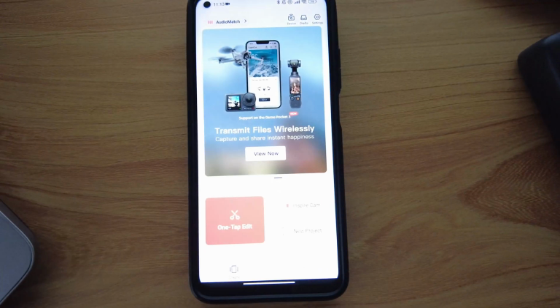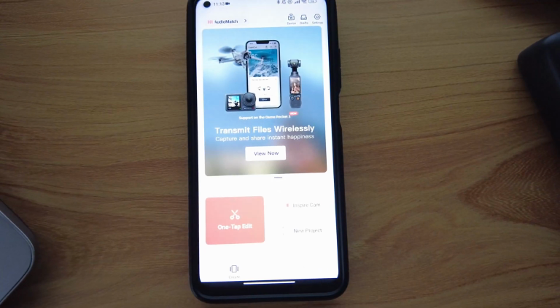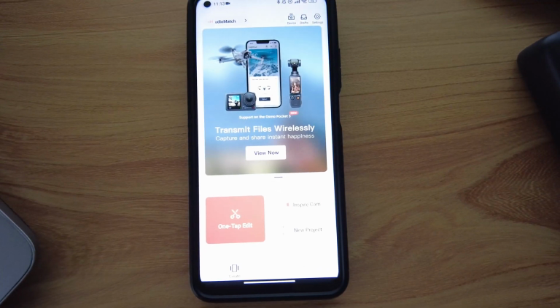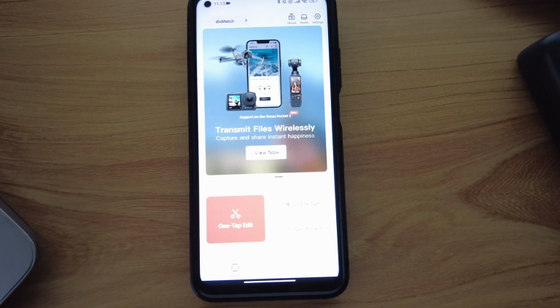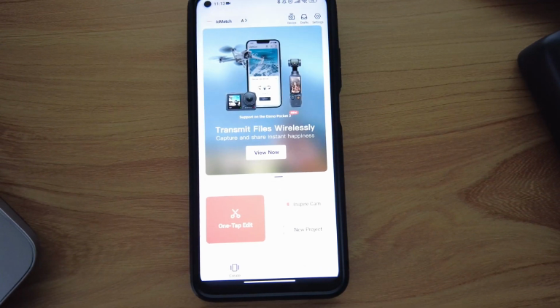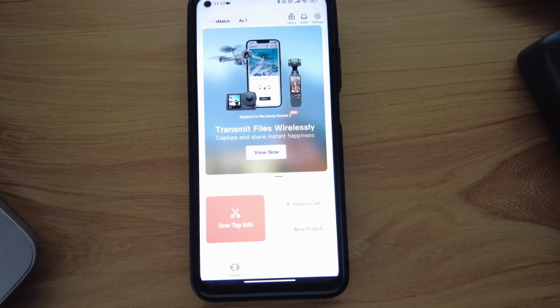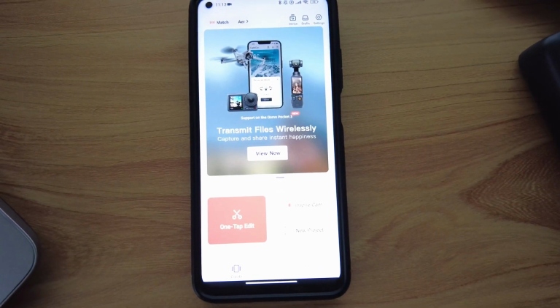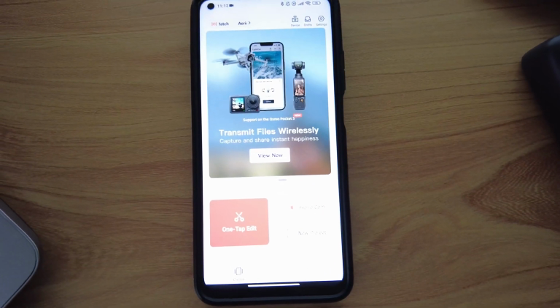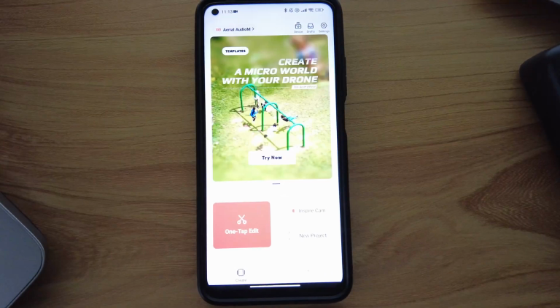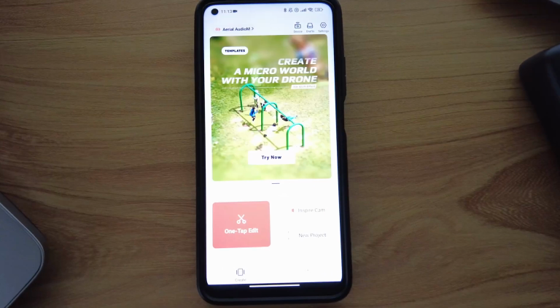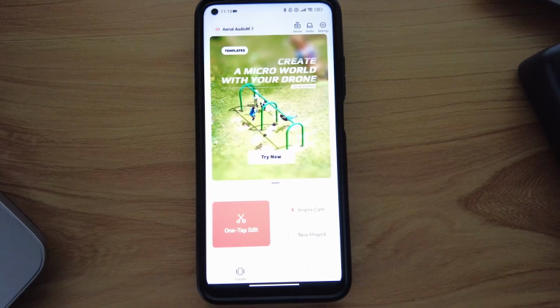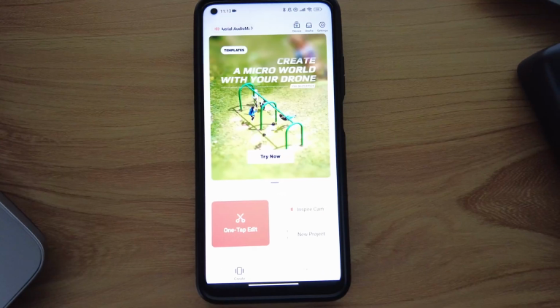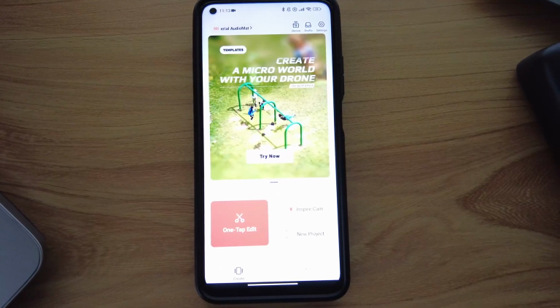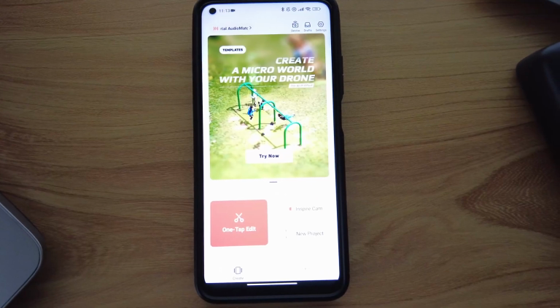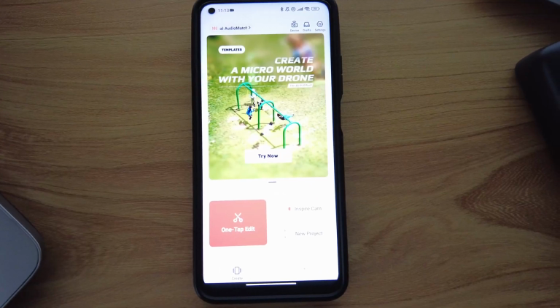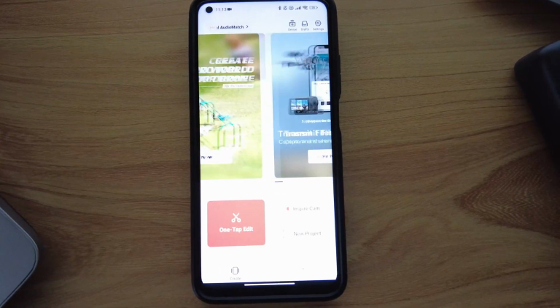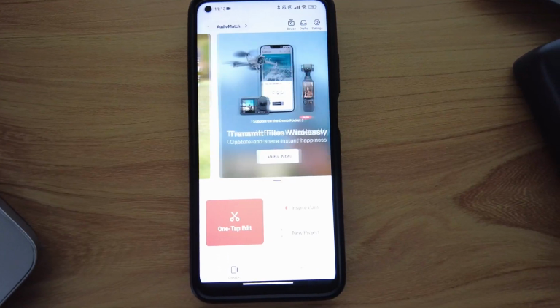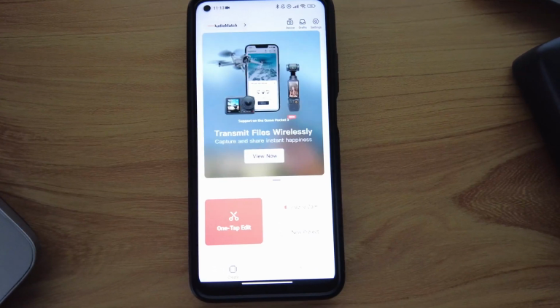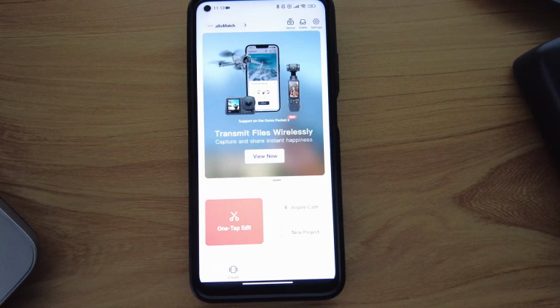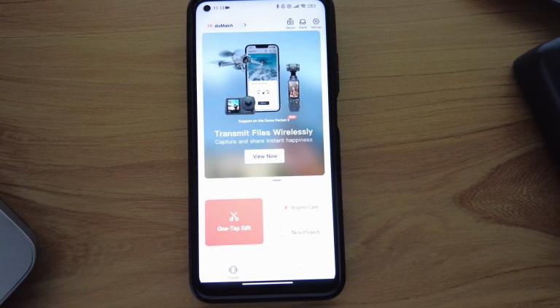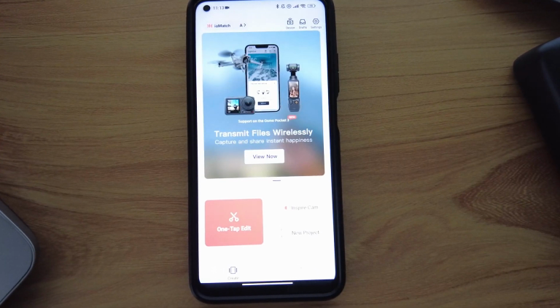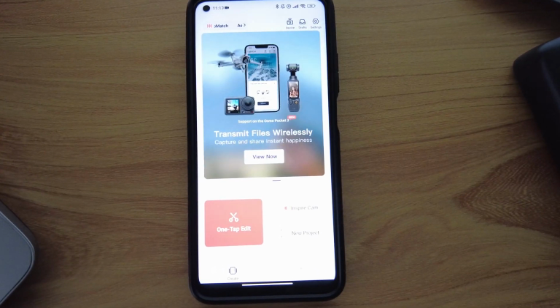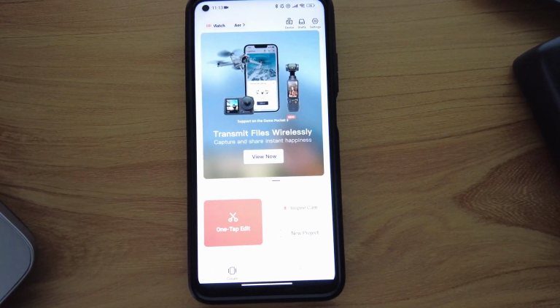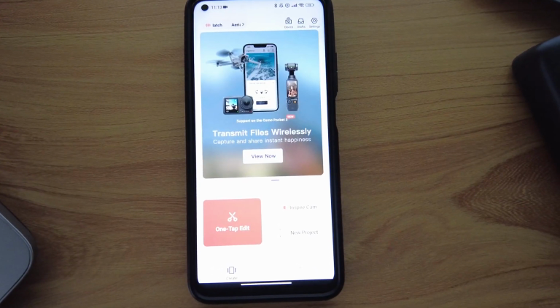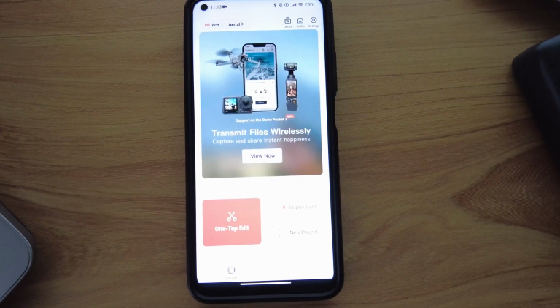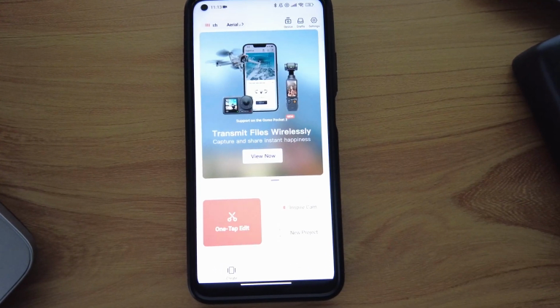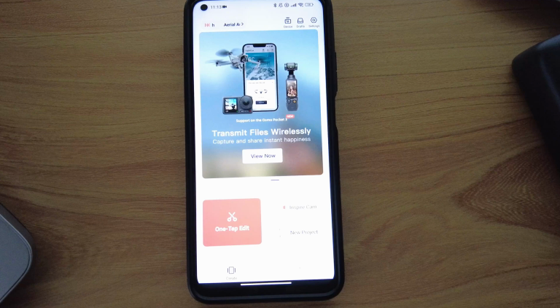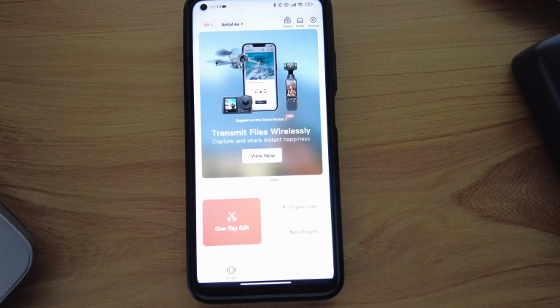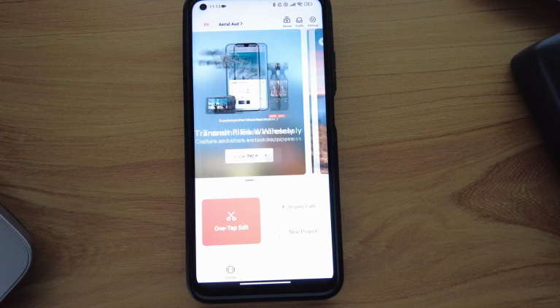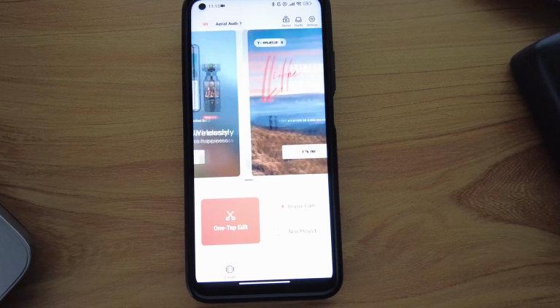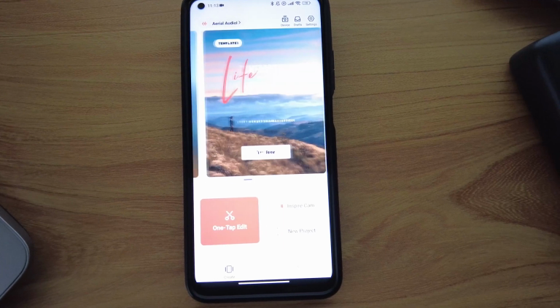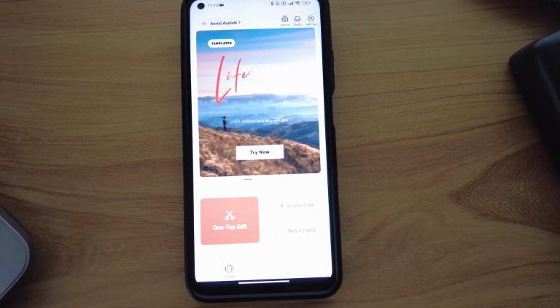Please note that everything we did with the one-tap edit can be done manually with Inspire Cam or by clicking New Project and doing everything your own way. But with this video, the most important thing was serving the purpose of saving time, and that's why the one-tap edit is the best recommendation — and that's where LightCut video editor saves you so much time.